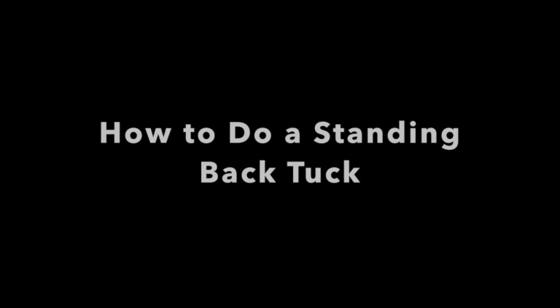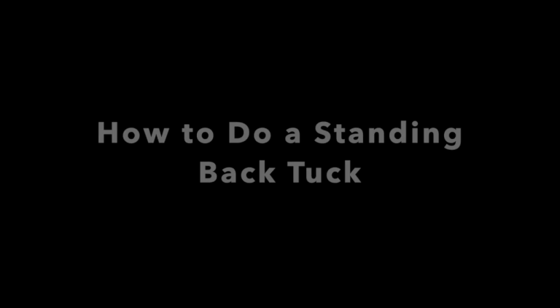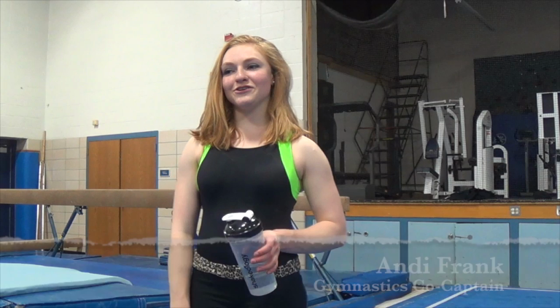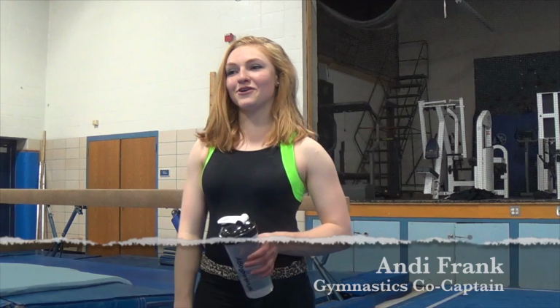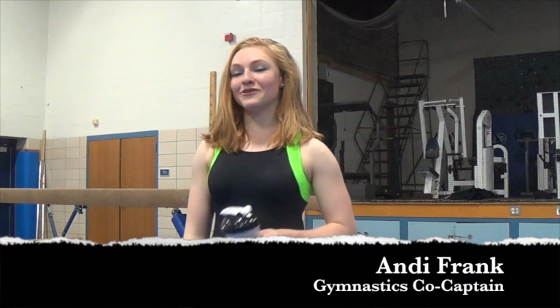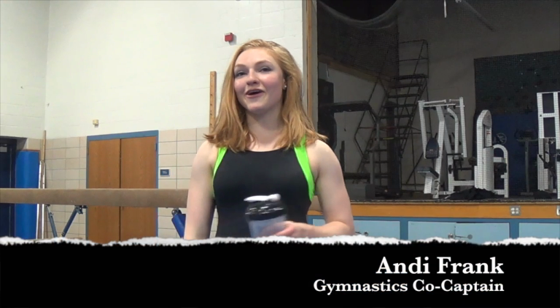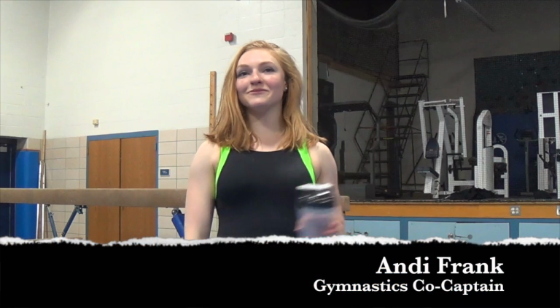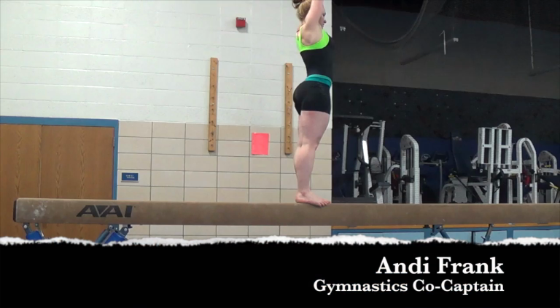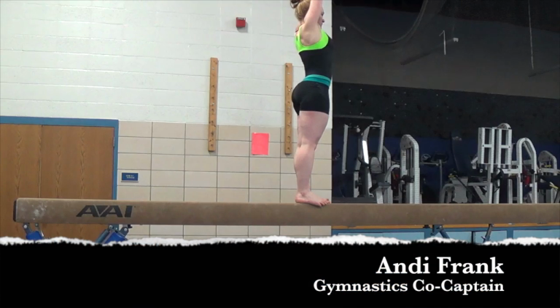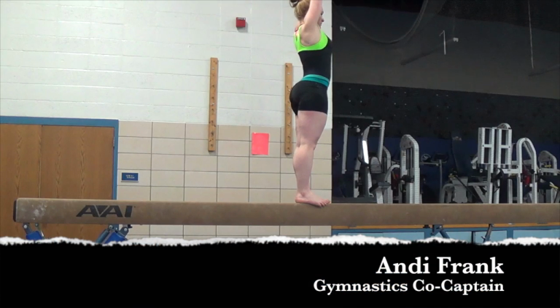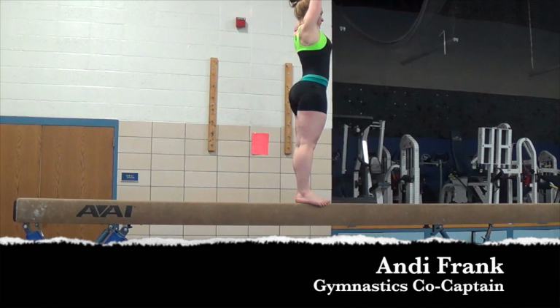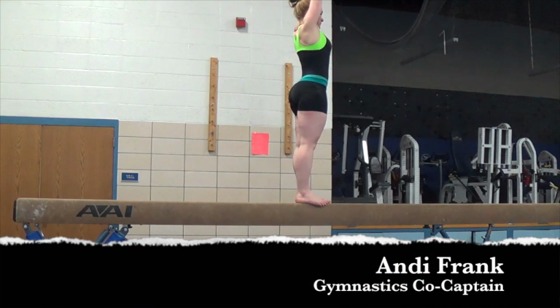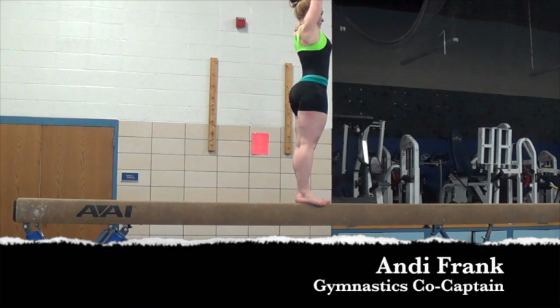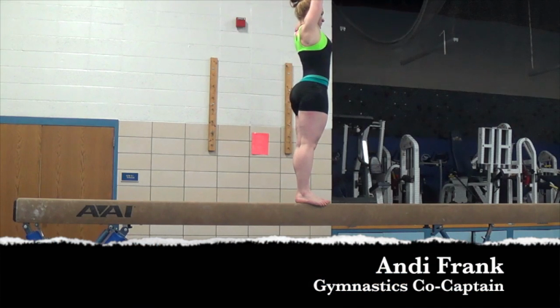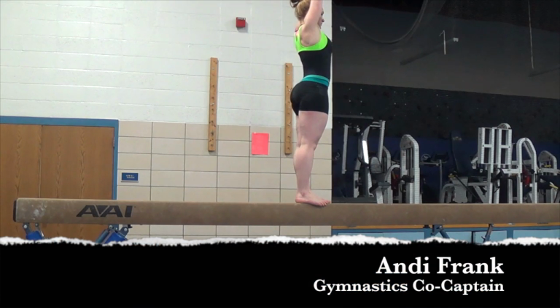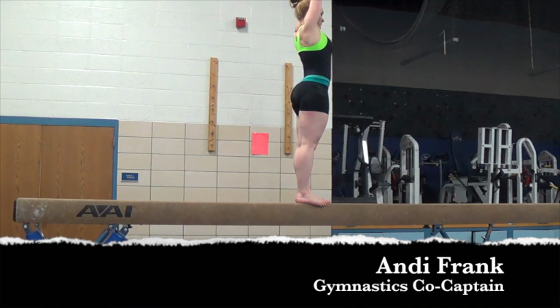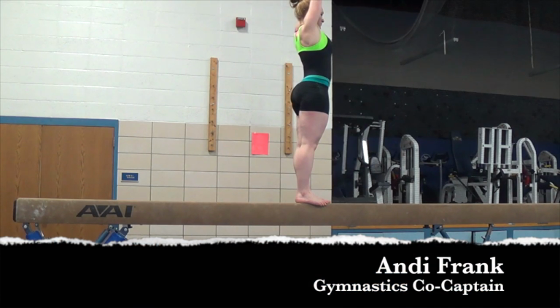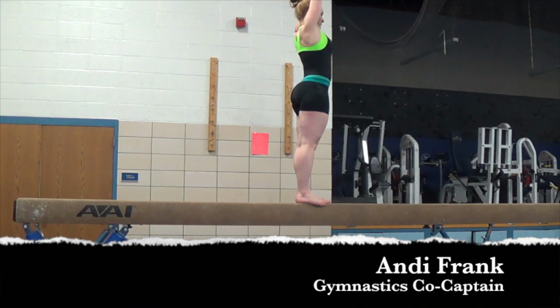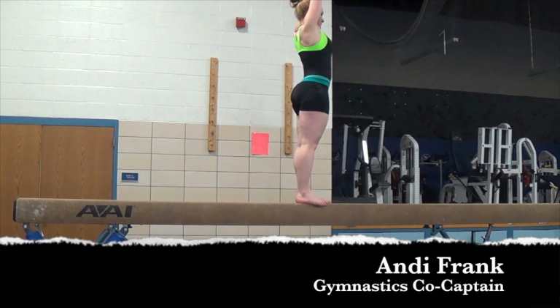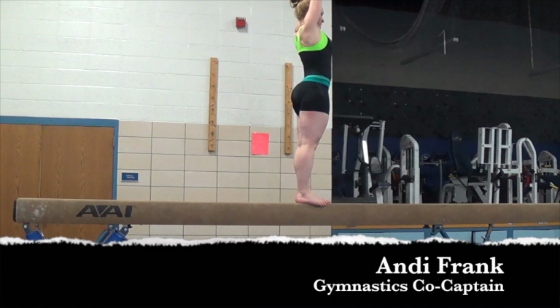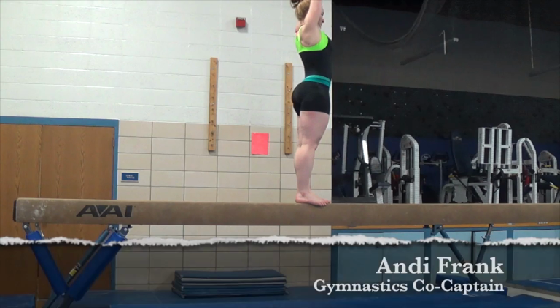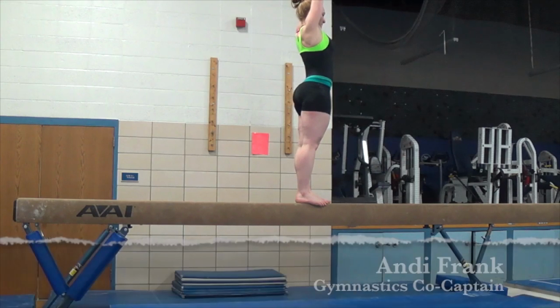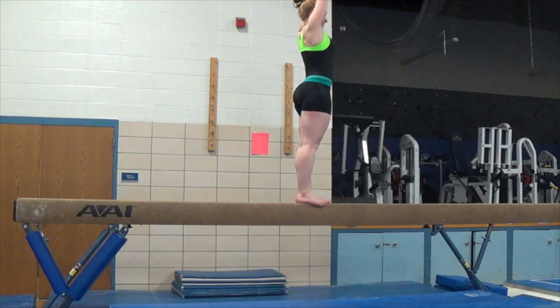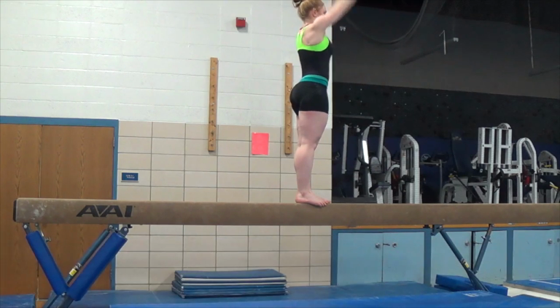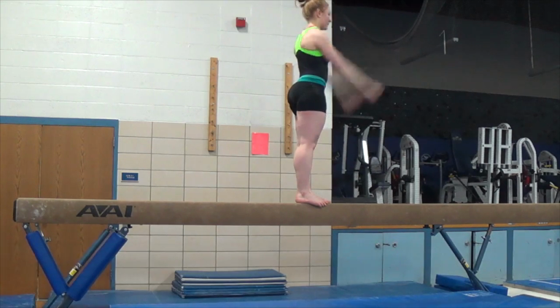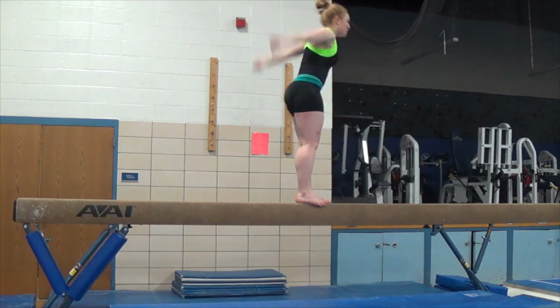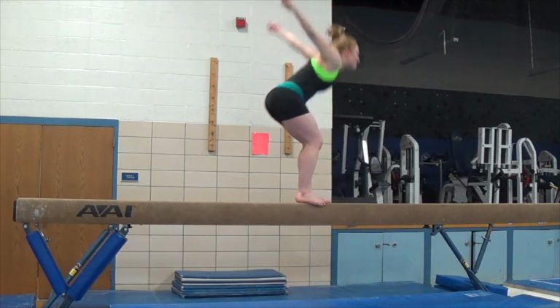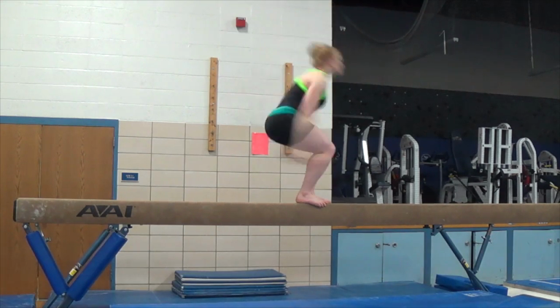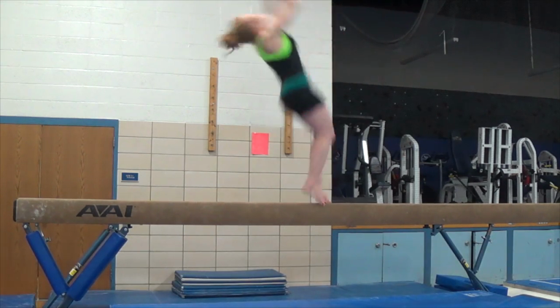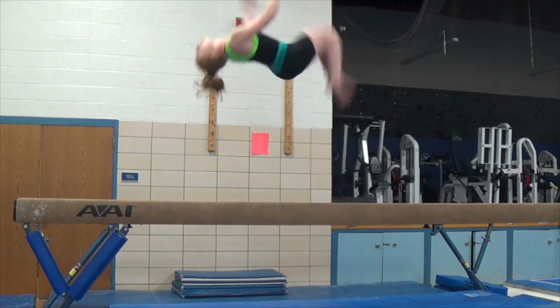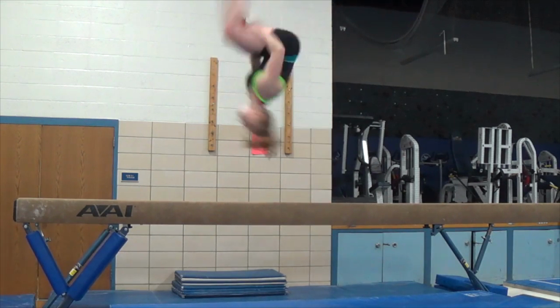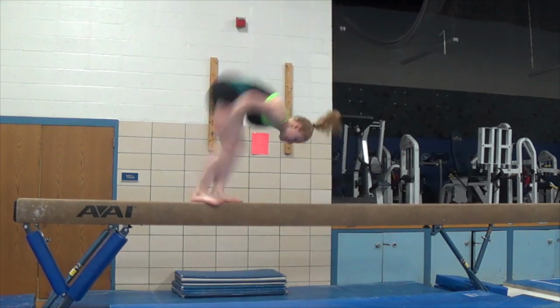You start with your arms up, then you jump, follow your knees, spot your limbs.